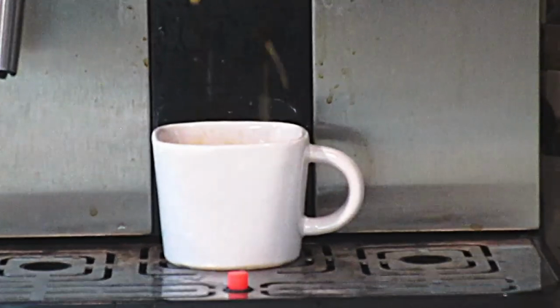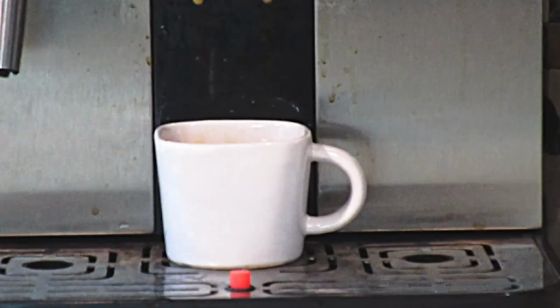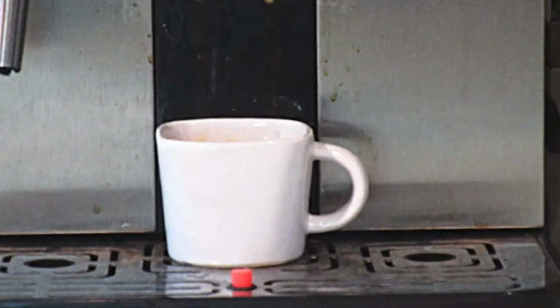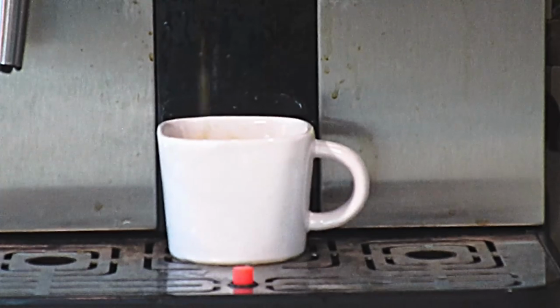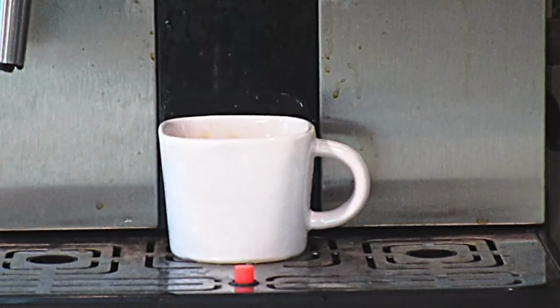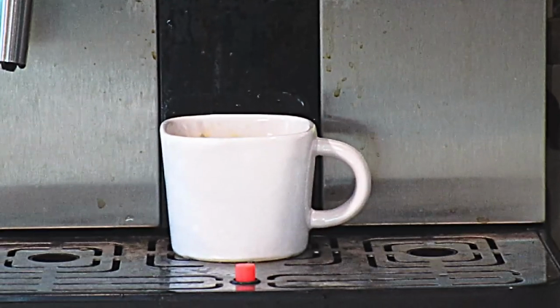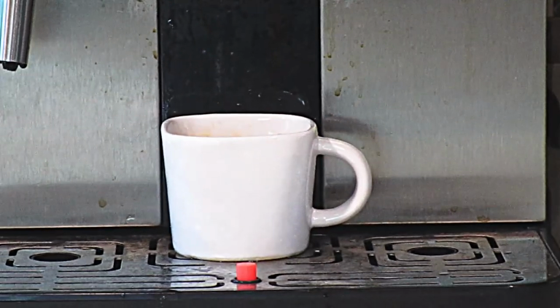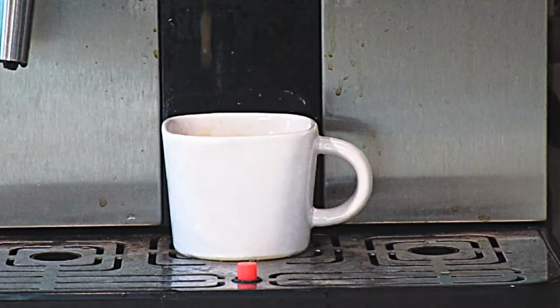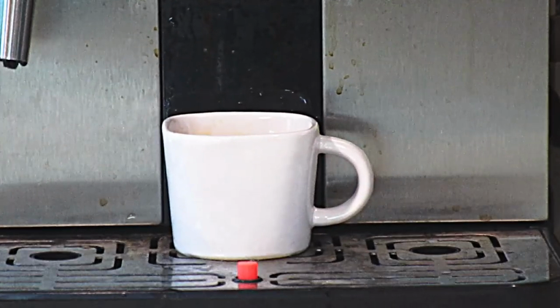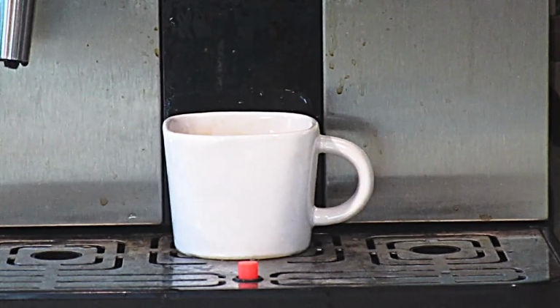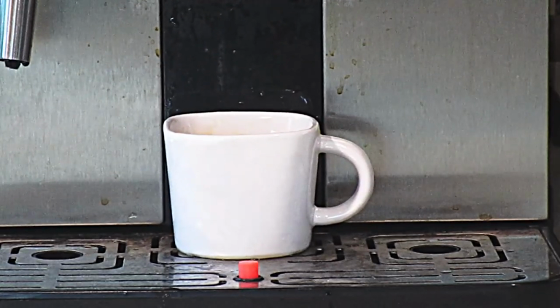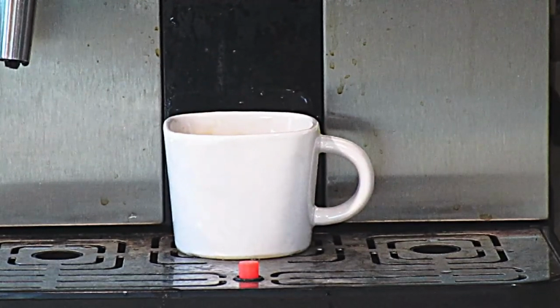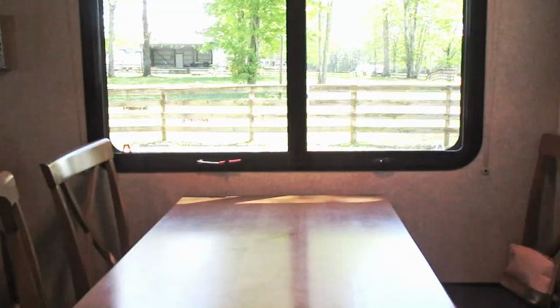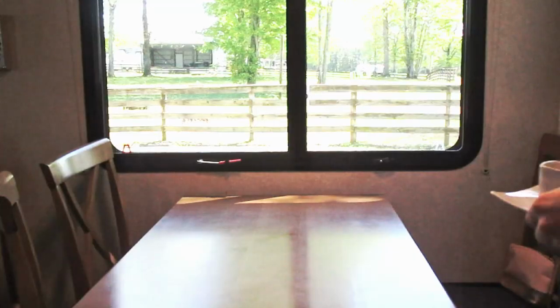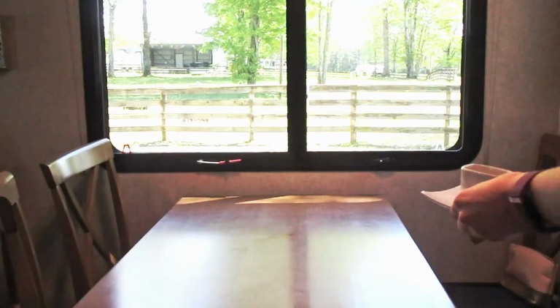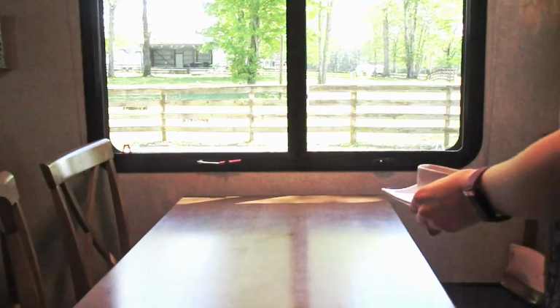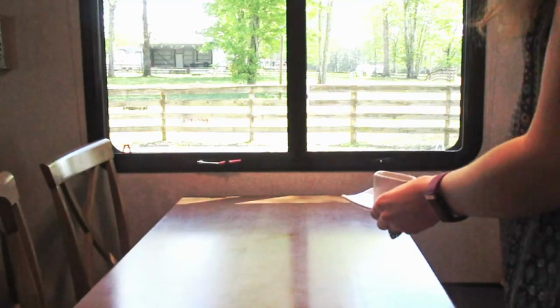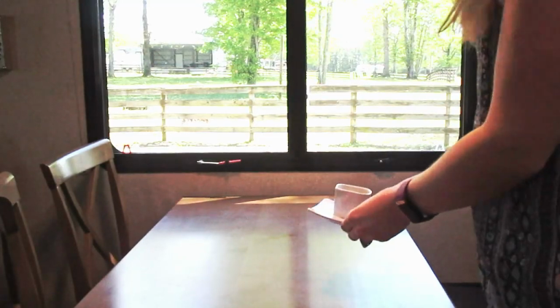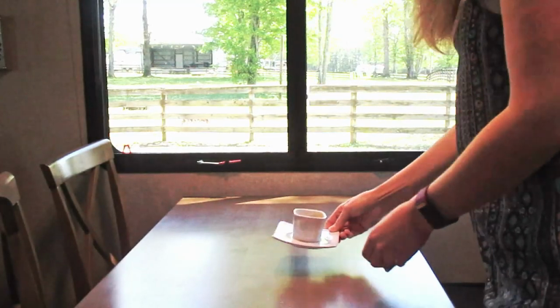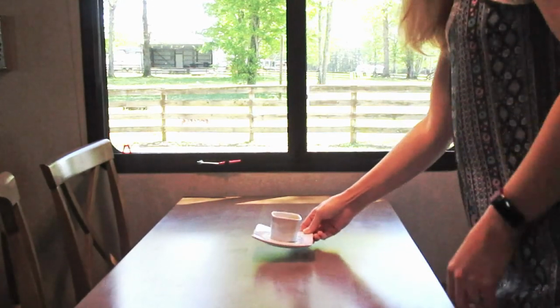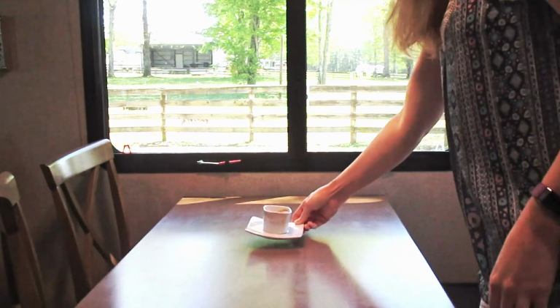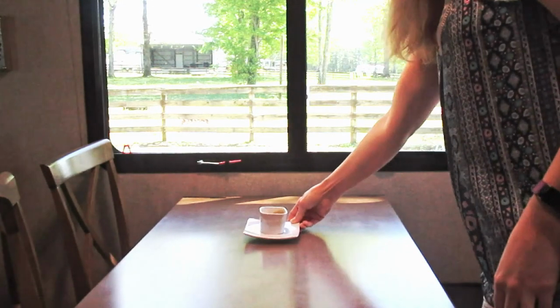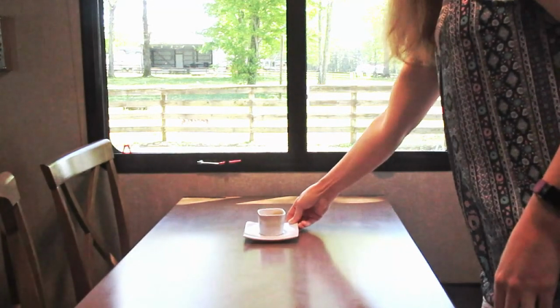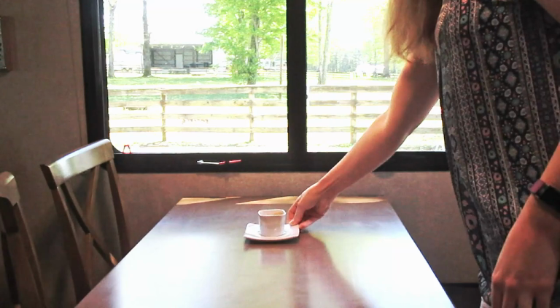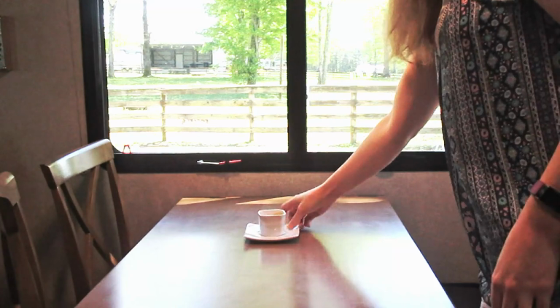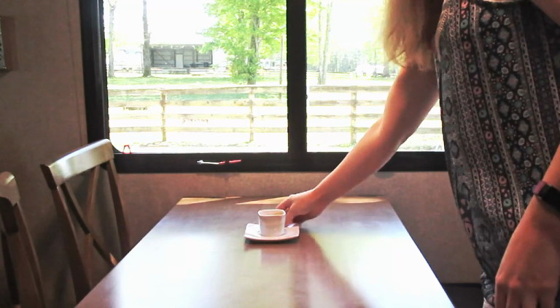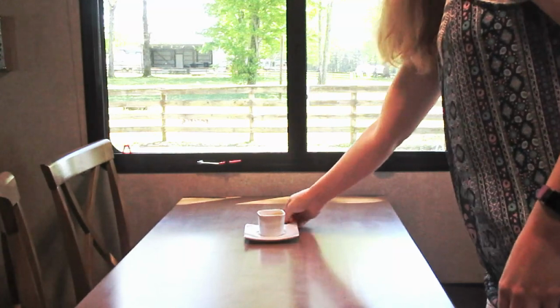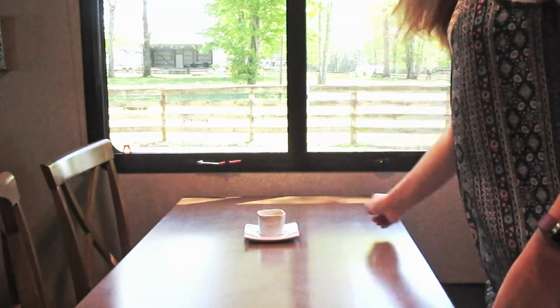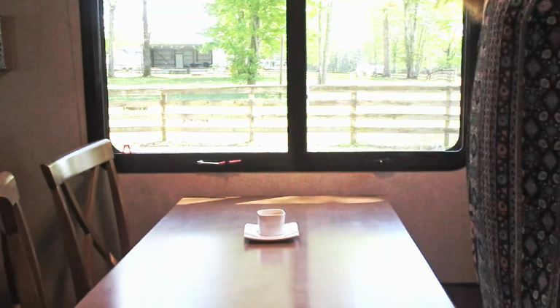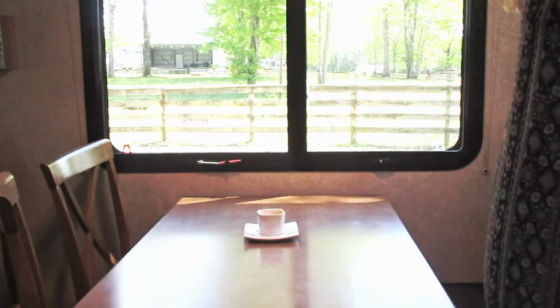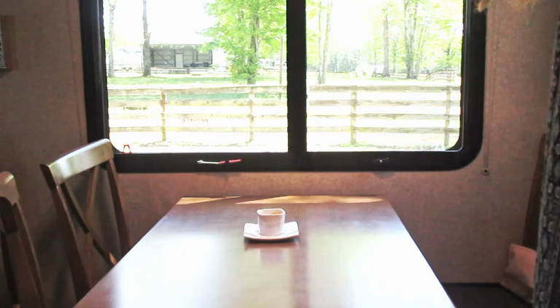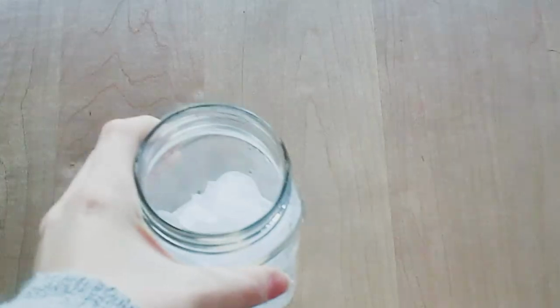I just made a shot of espresso, and I'll try to link our espresso machine, coffee grinder, and that little sign down below if I can find them.